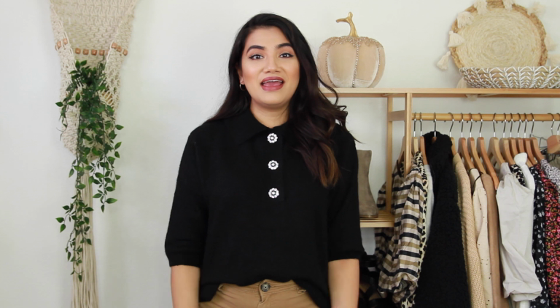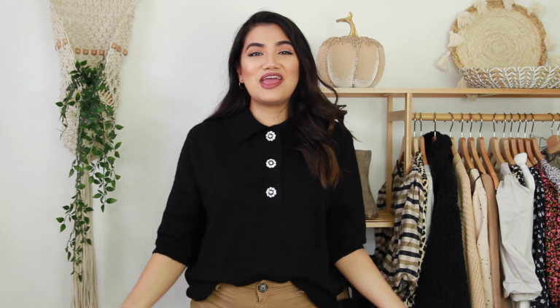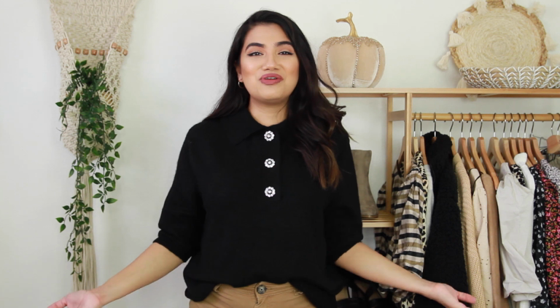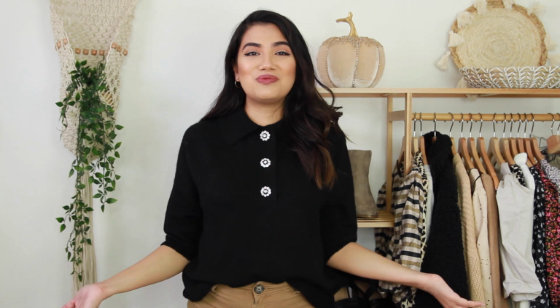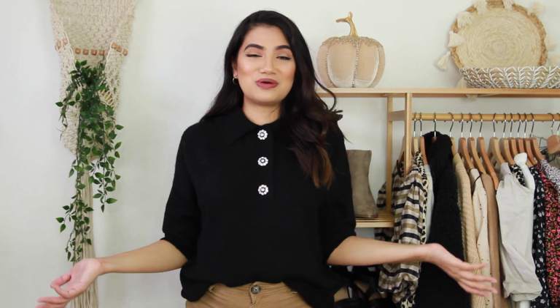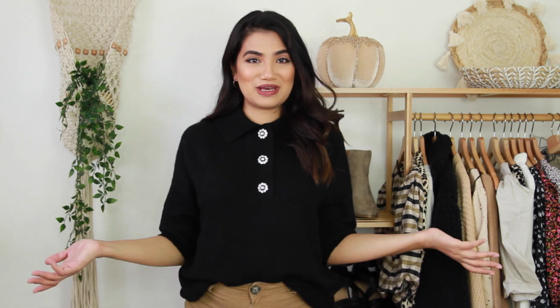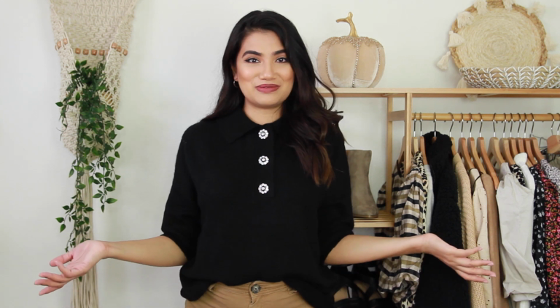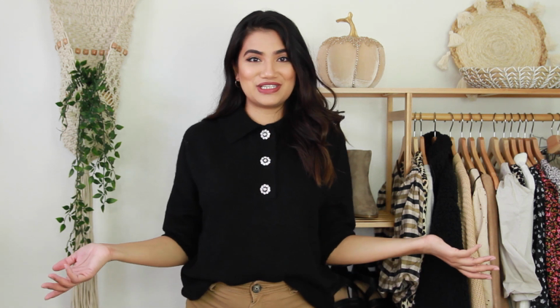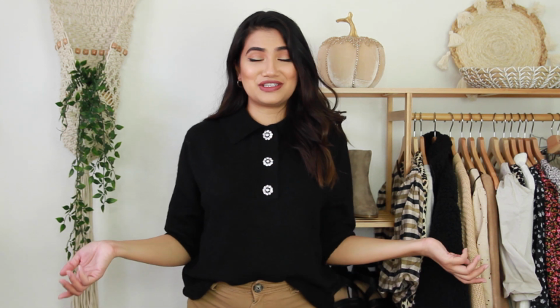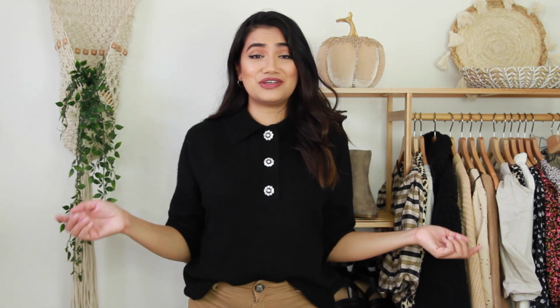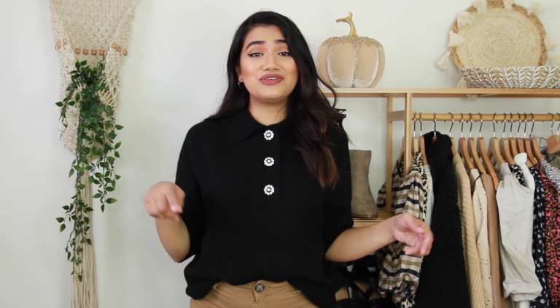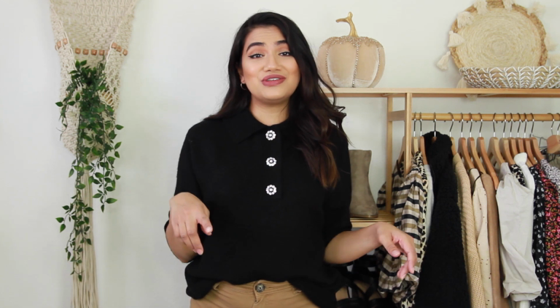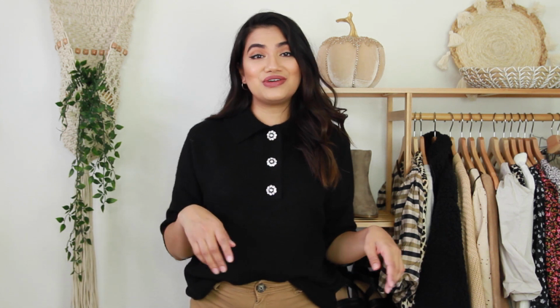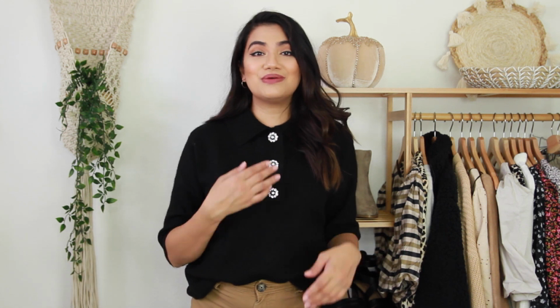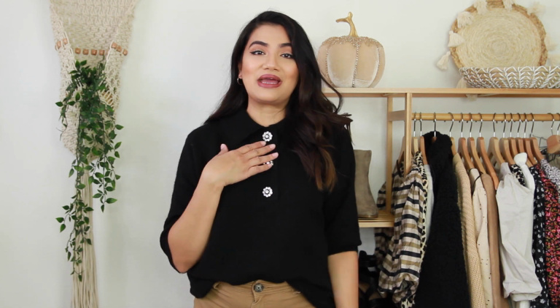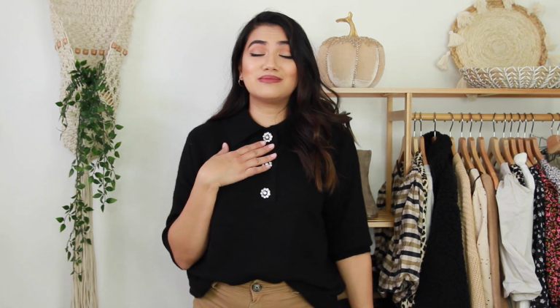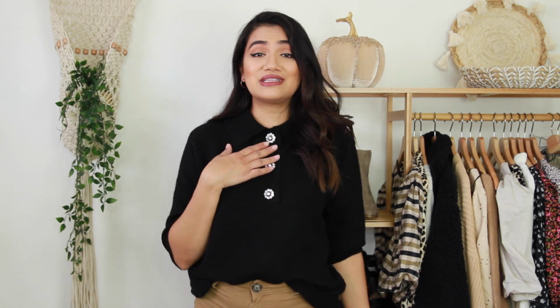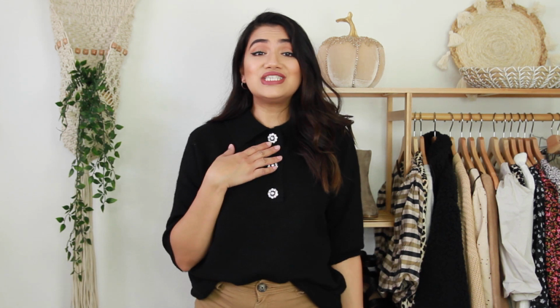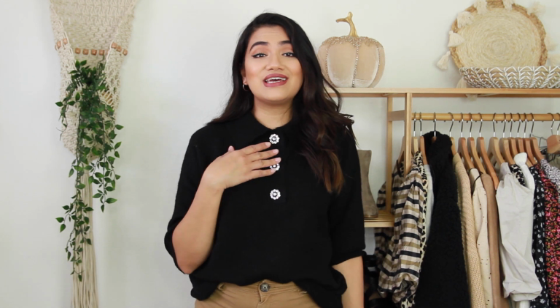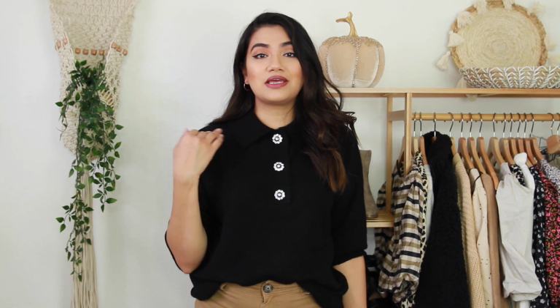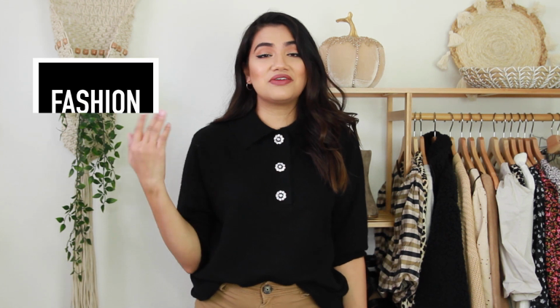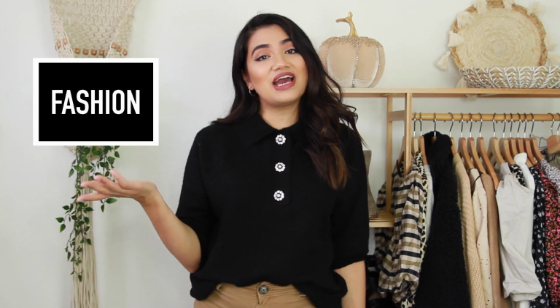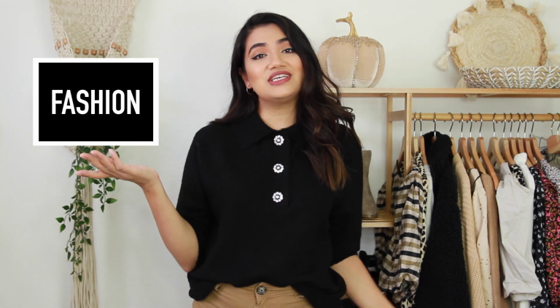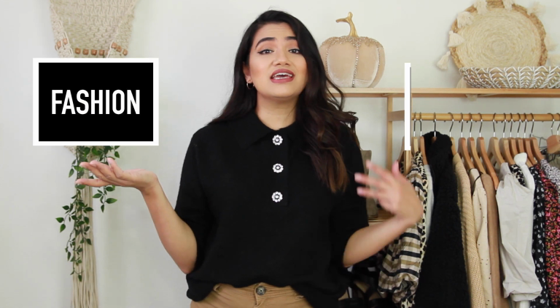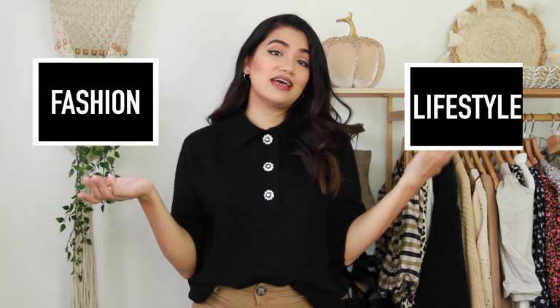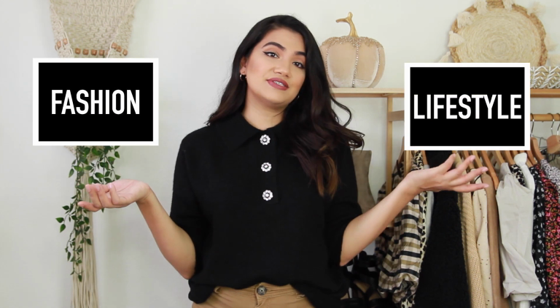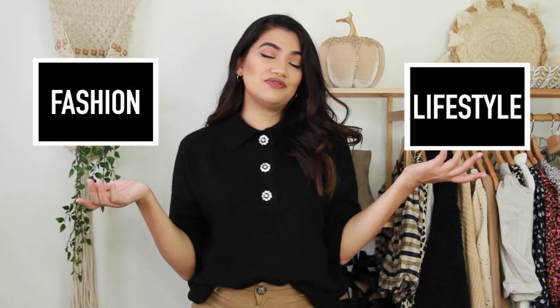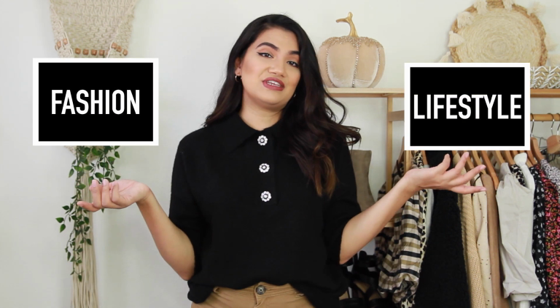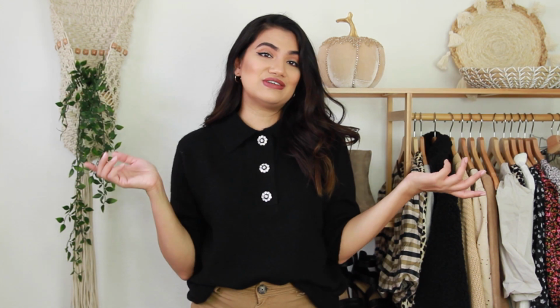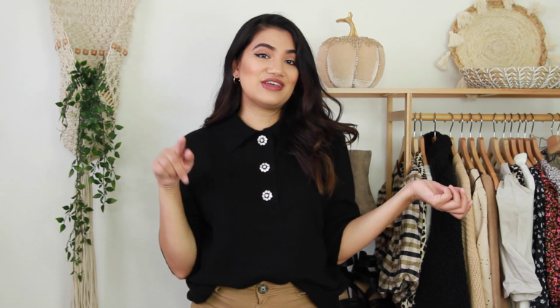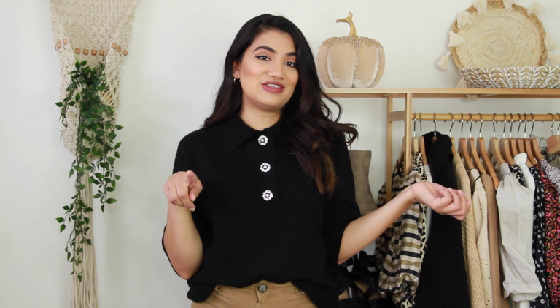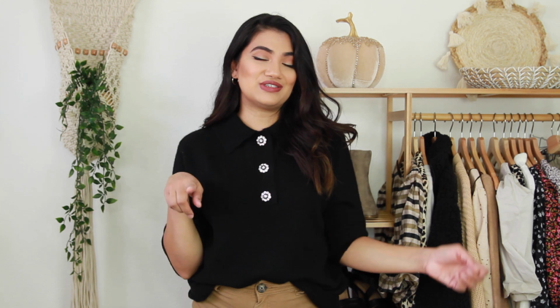Hey everyone, welcome back to my channel. If you're new here, my name is Alicia and I make fashion and lifestyle videos here on YouTube.